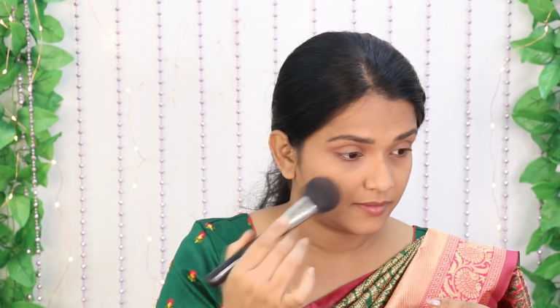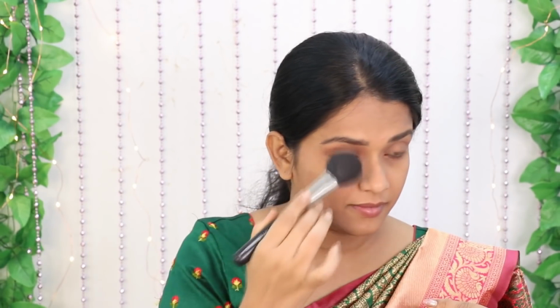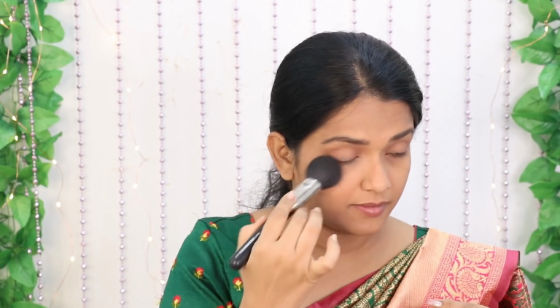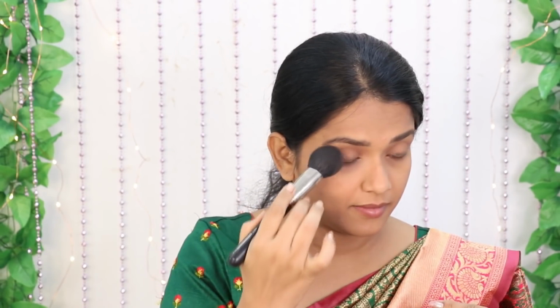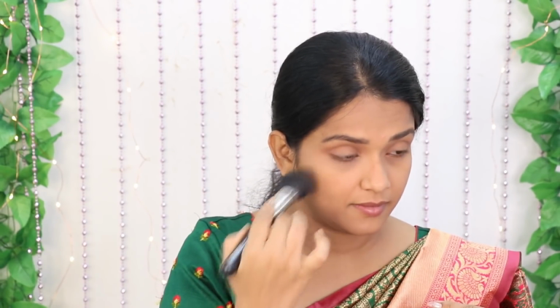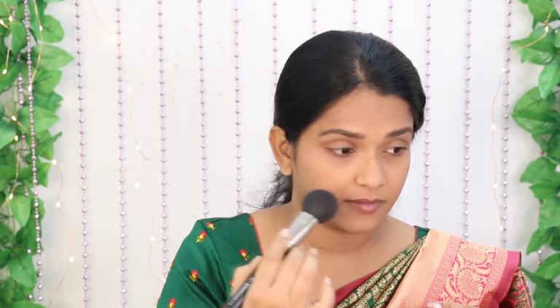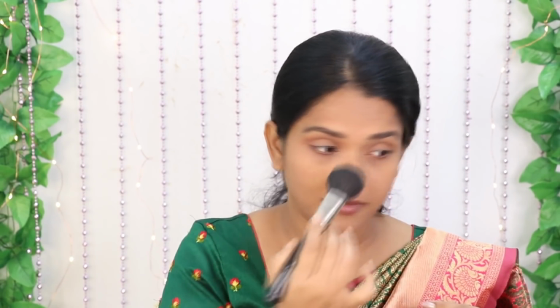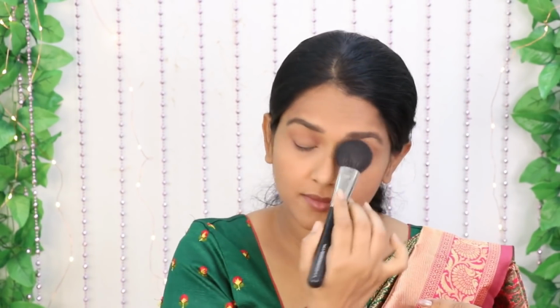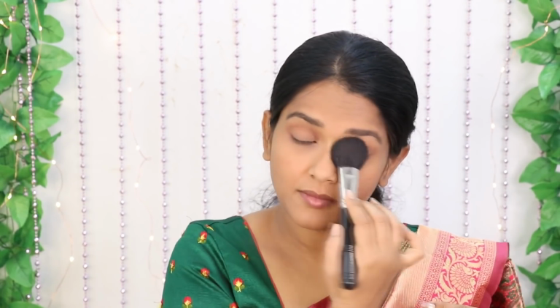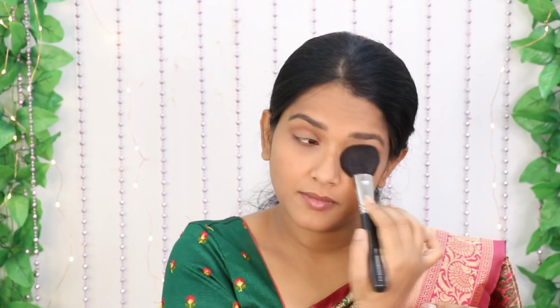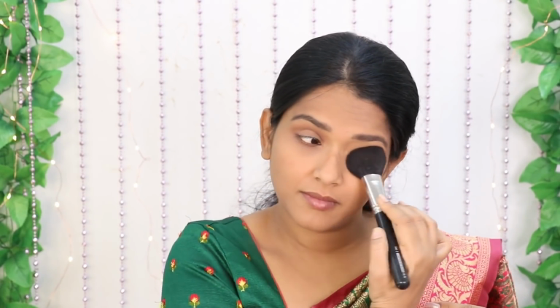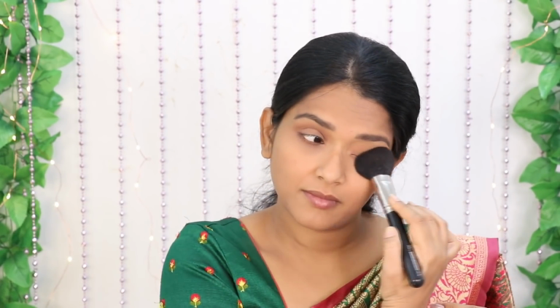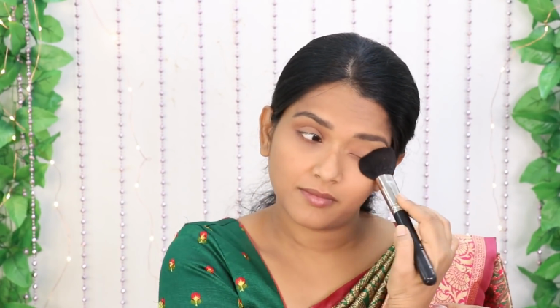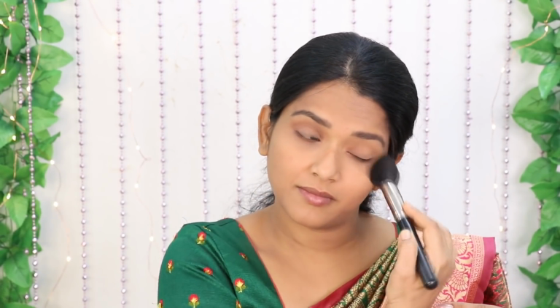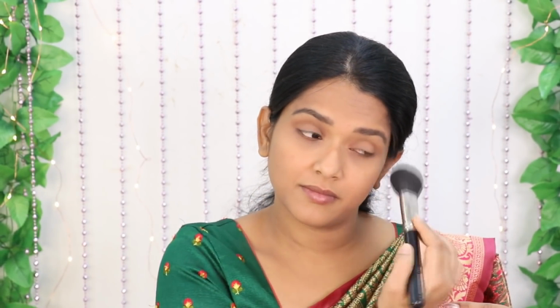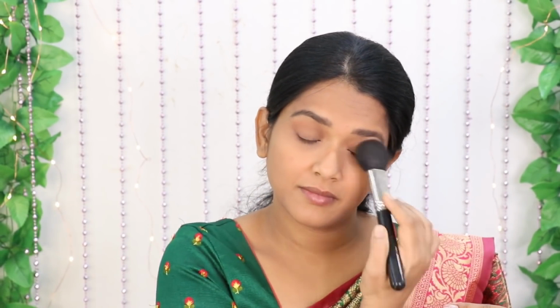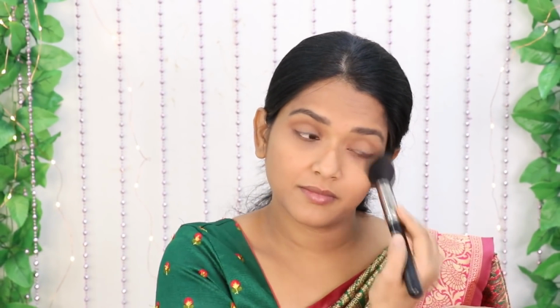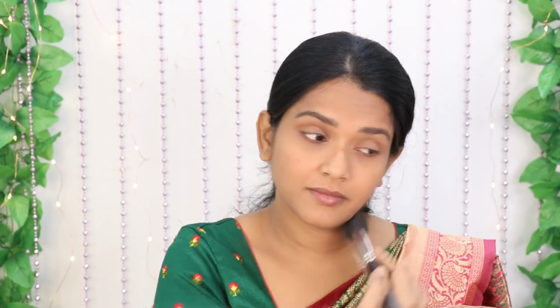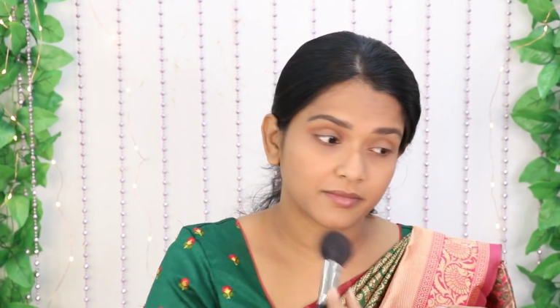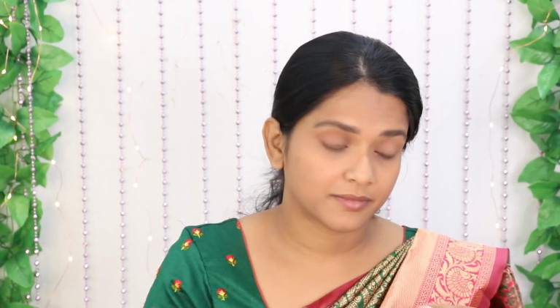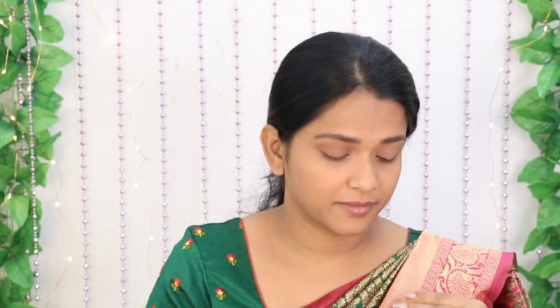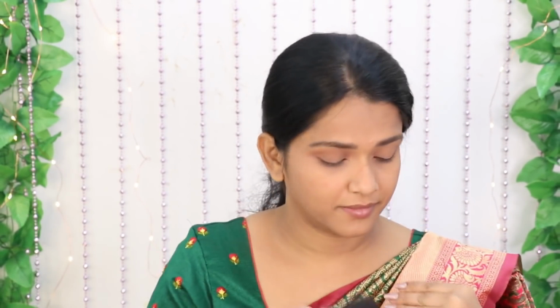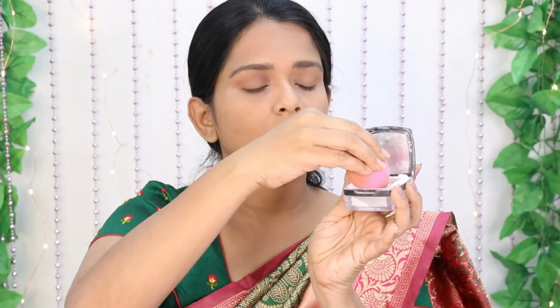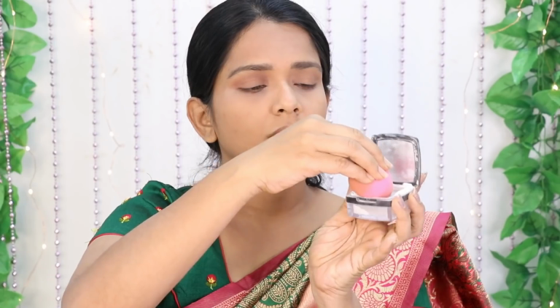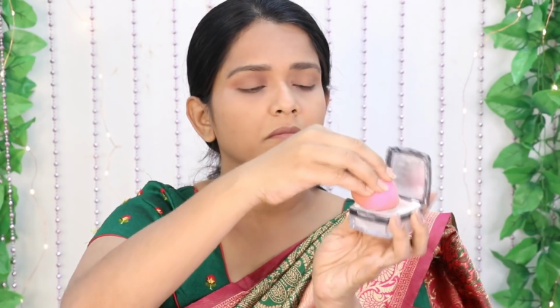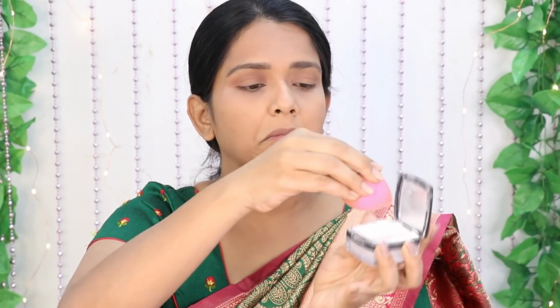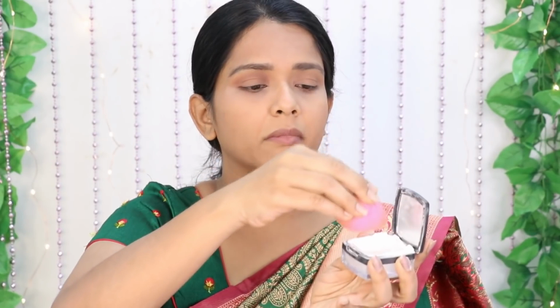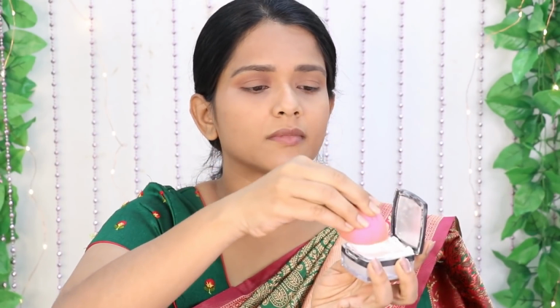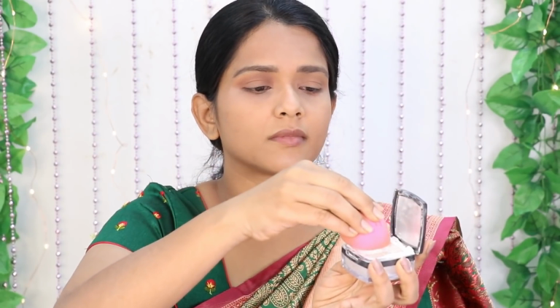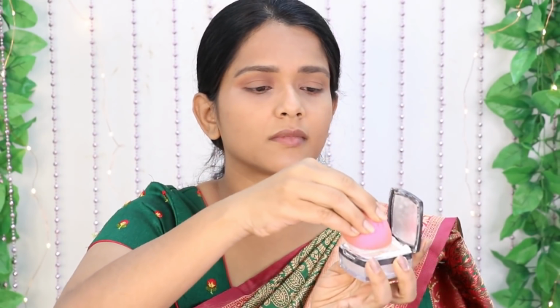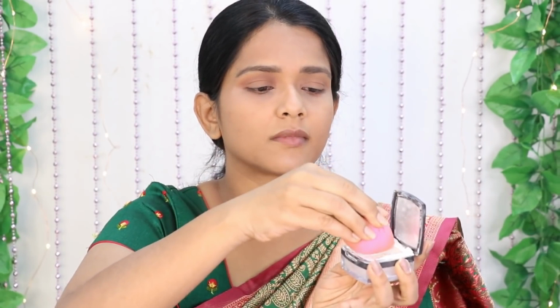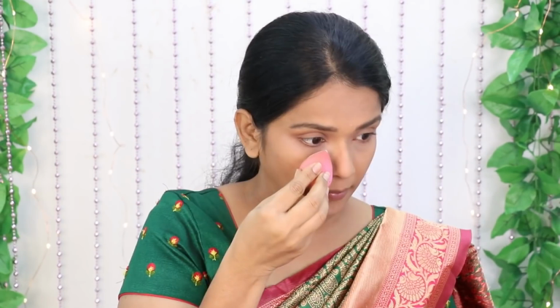Now we are going to do the eye makeup look. We will set a translucent powder — just a little bit of translucent powder to set the face.